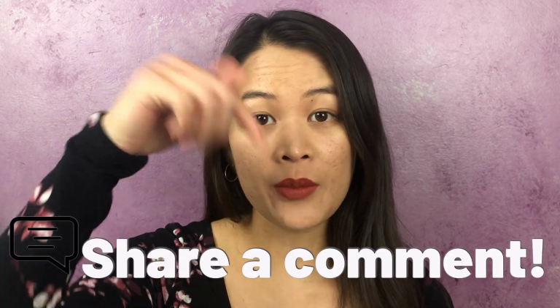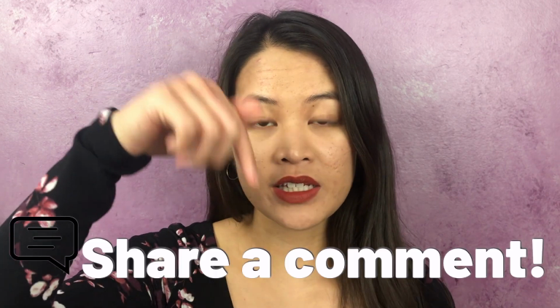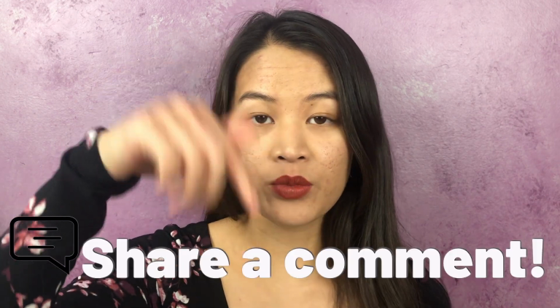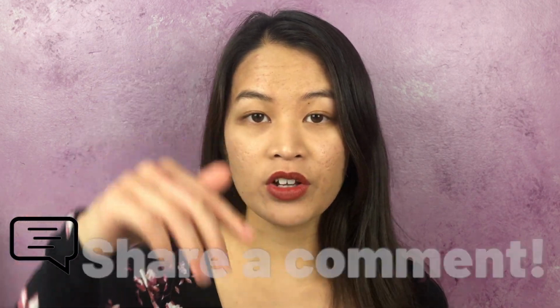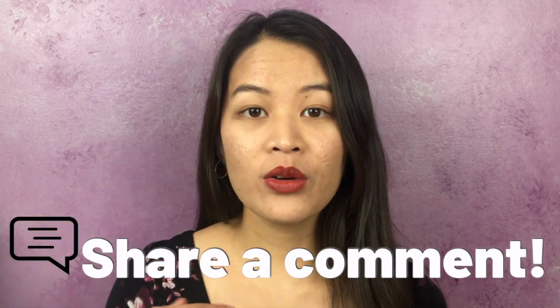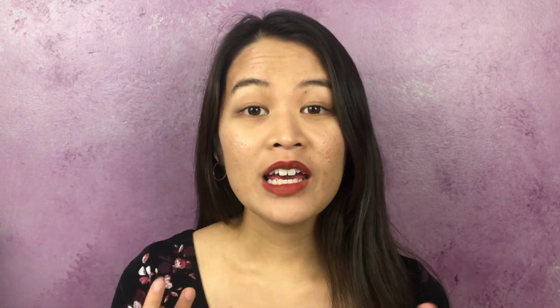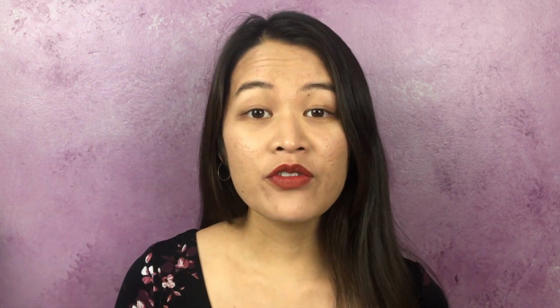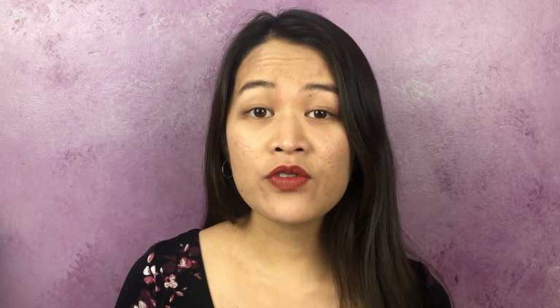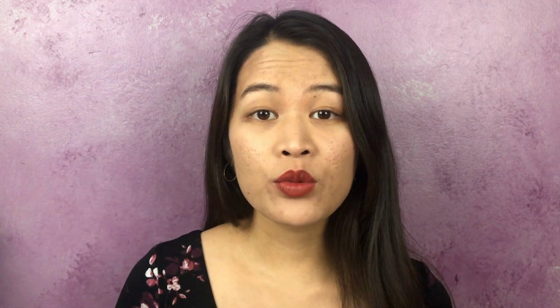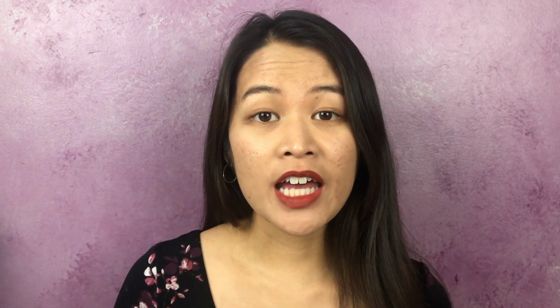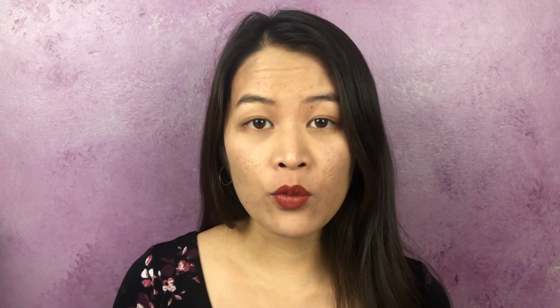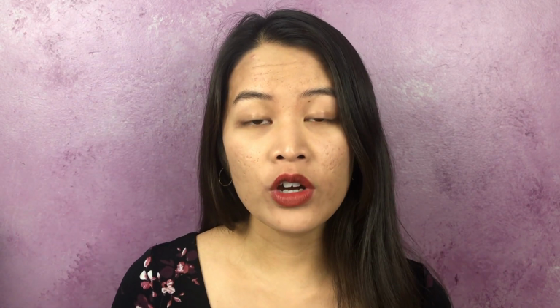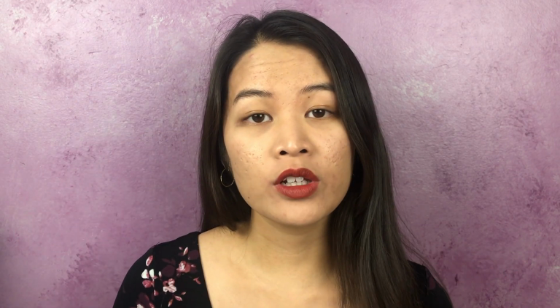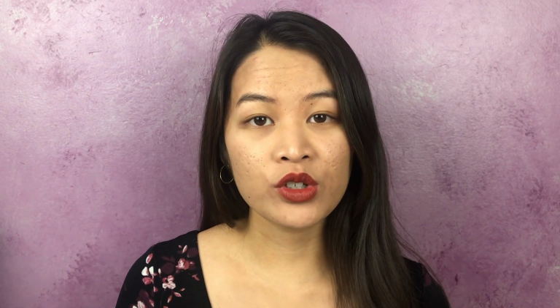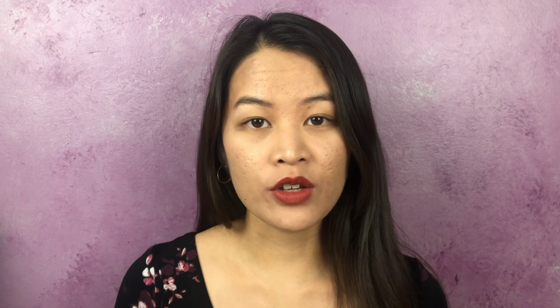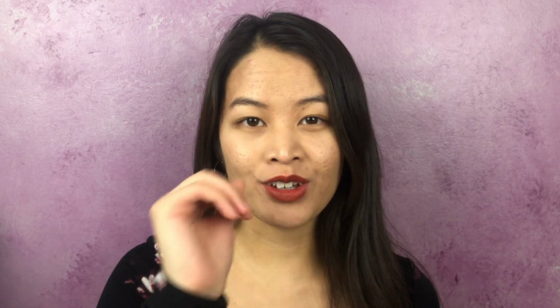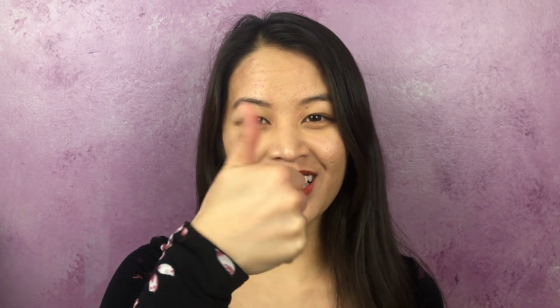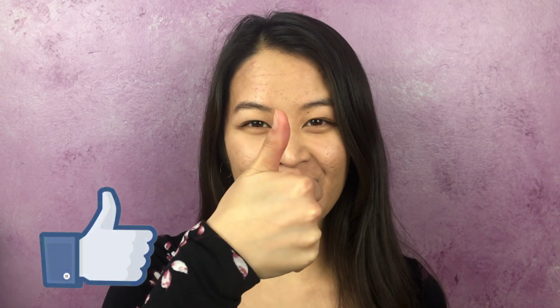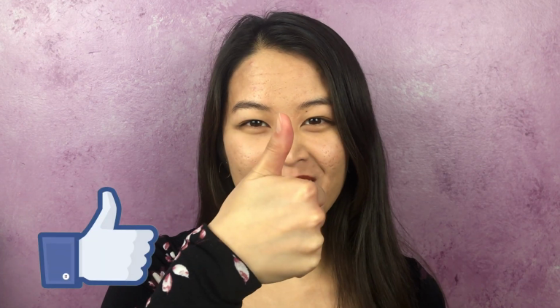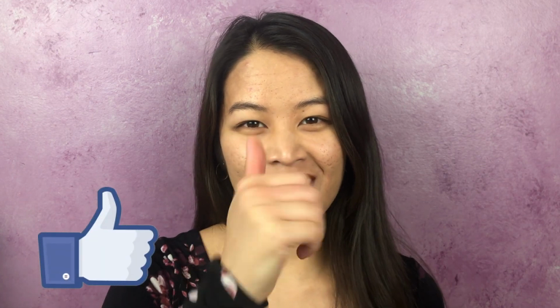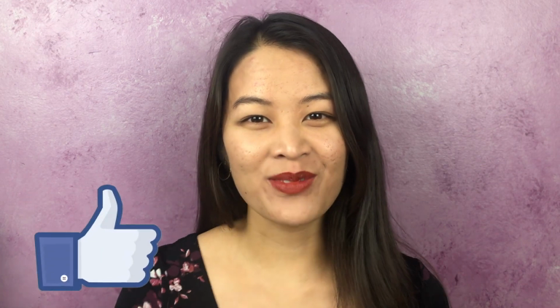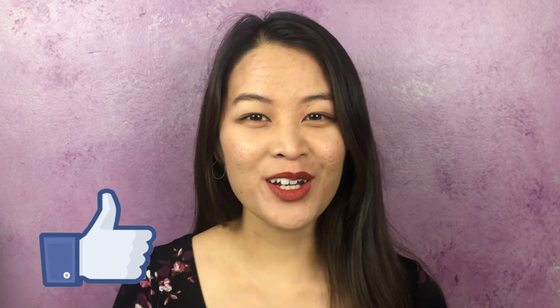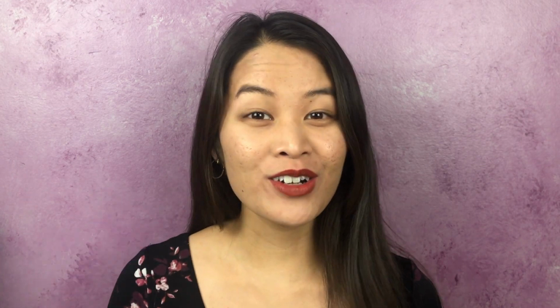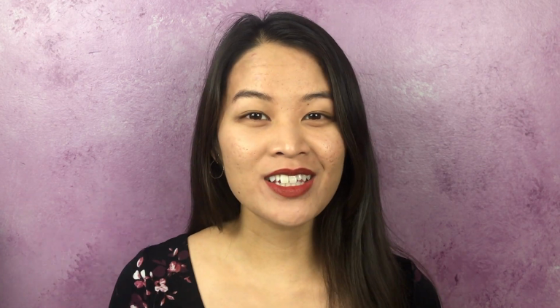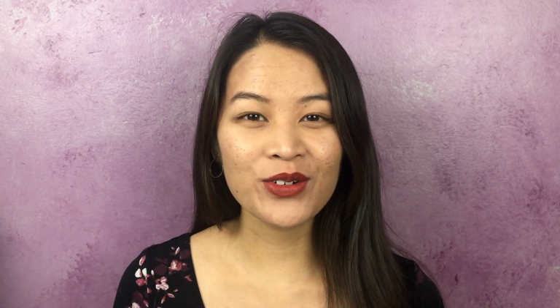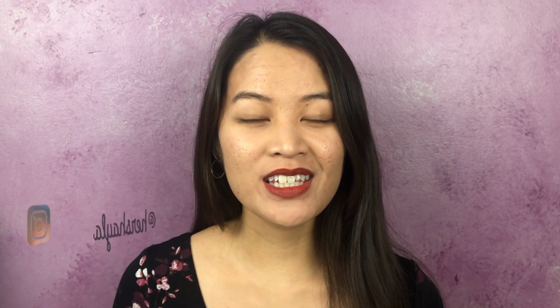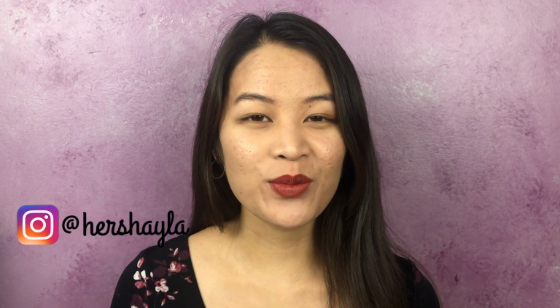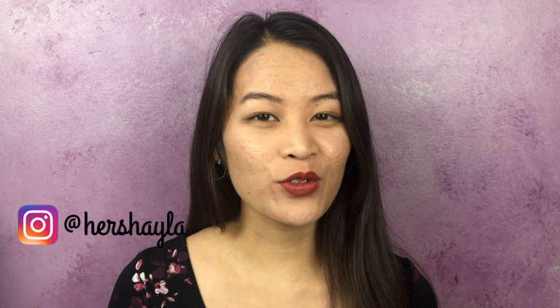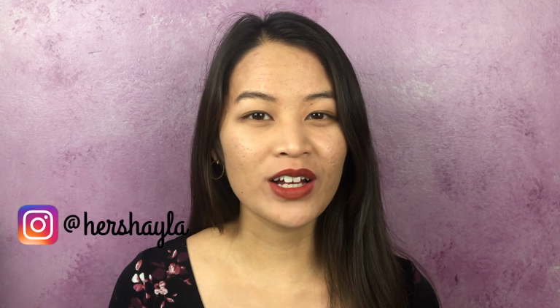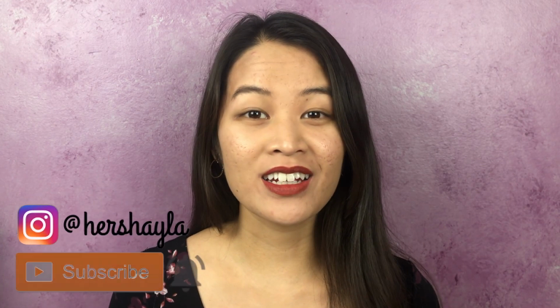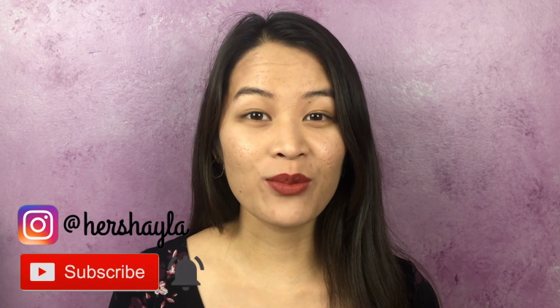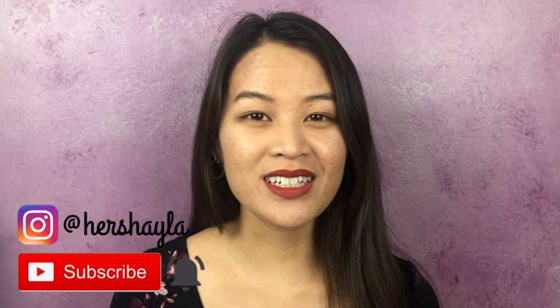Please let me know if you have any questions about the supplements in the comments below. If this video was helpful I'd really appreciate if you hit that like button to let me know. As always, stay beautiful and God bless.